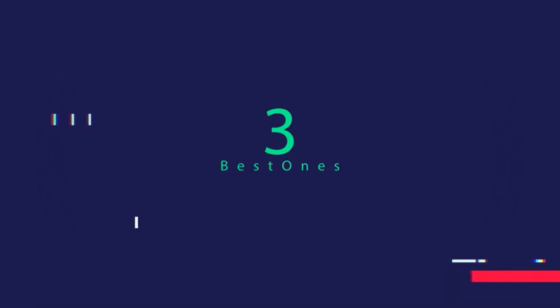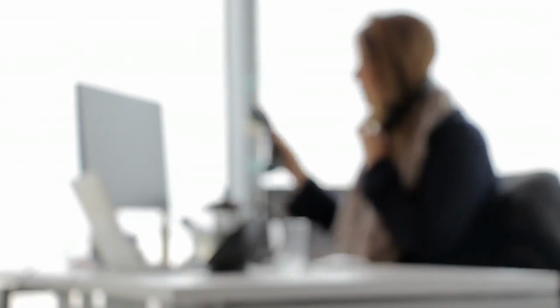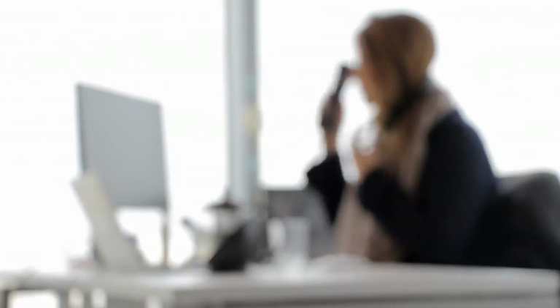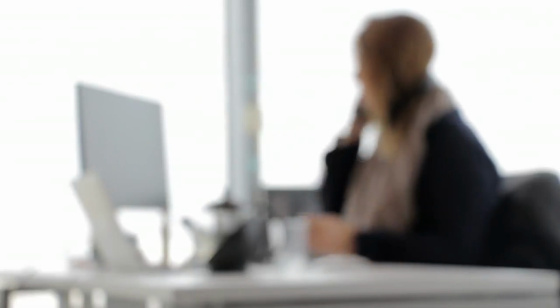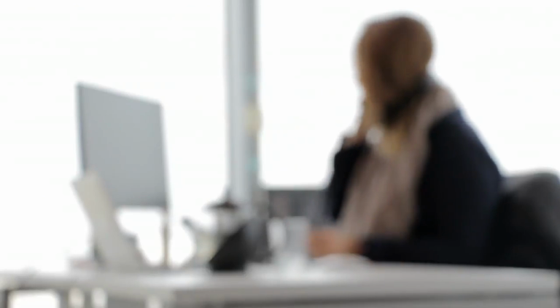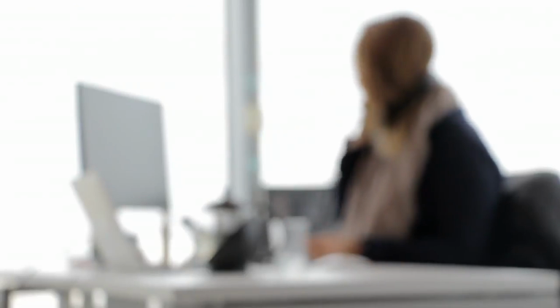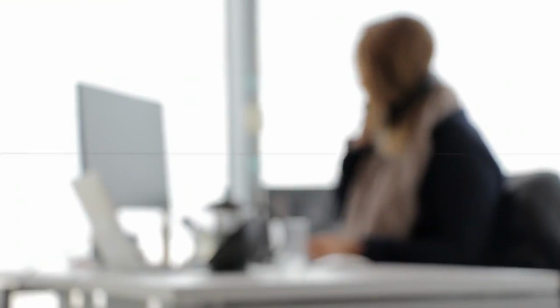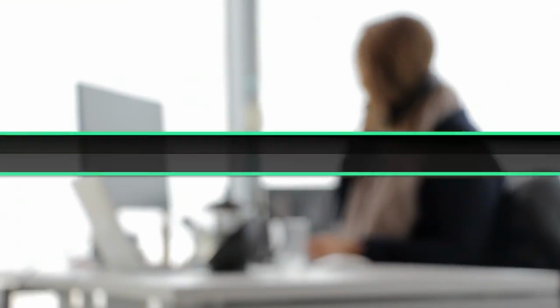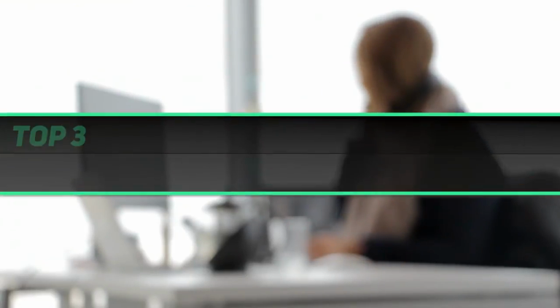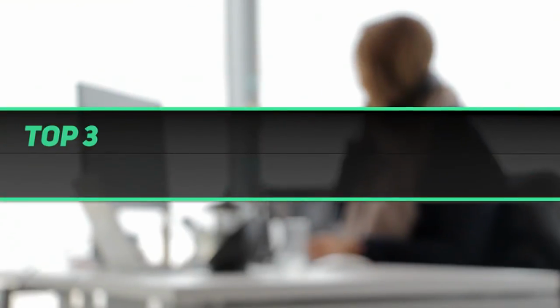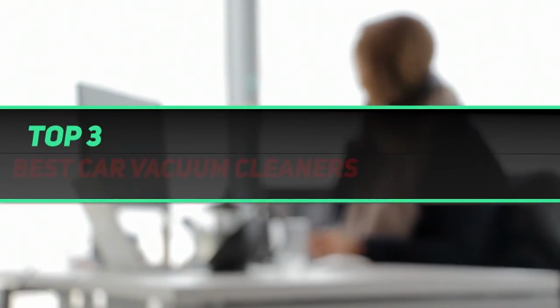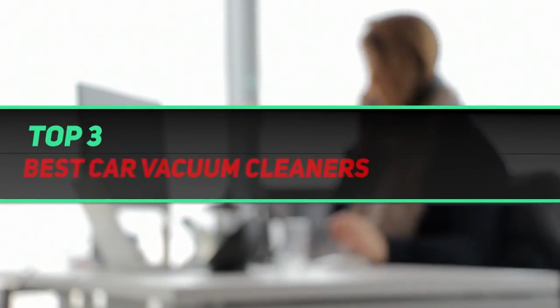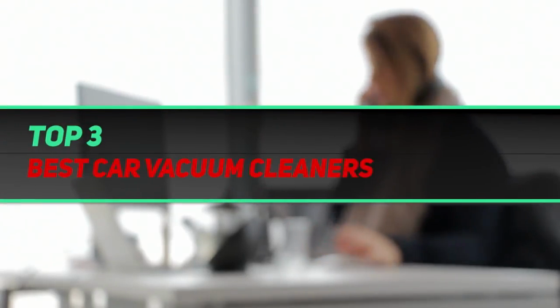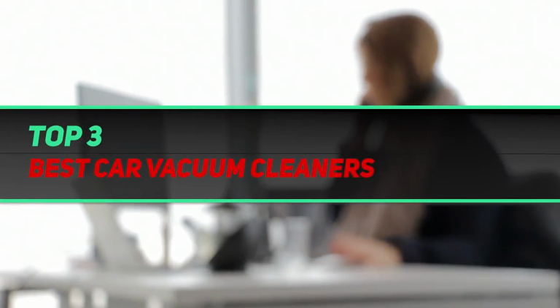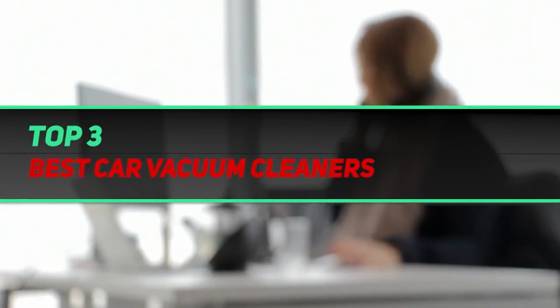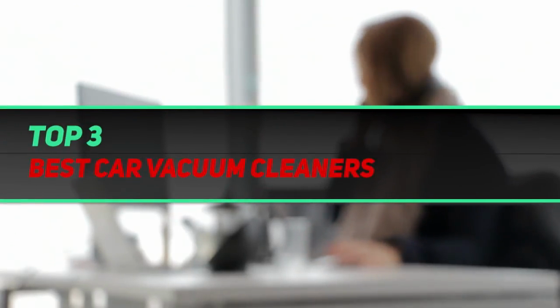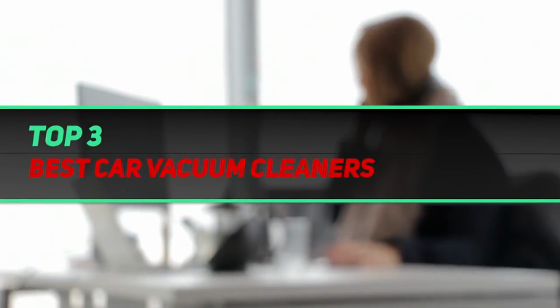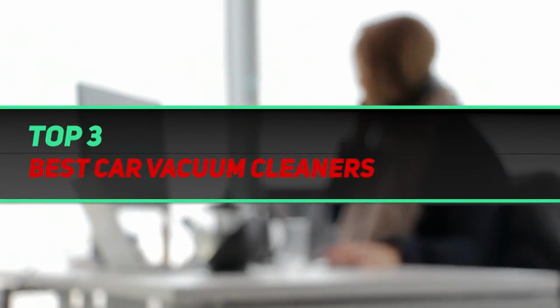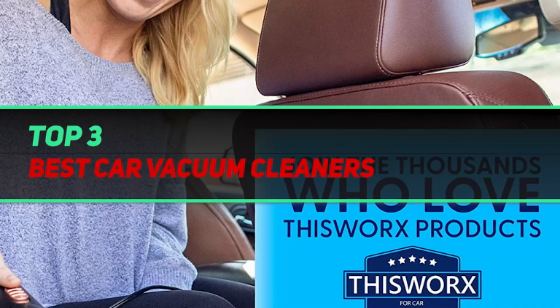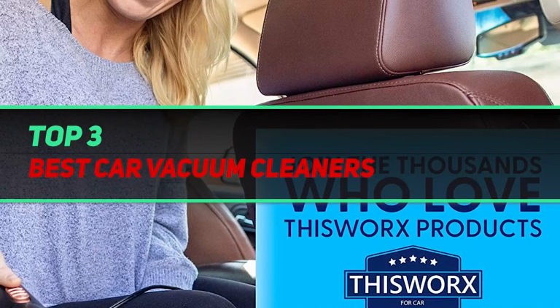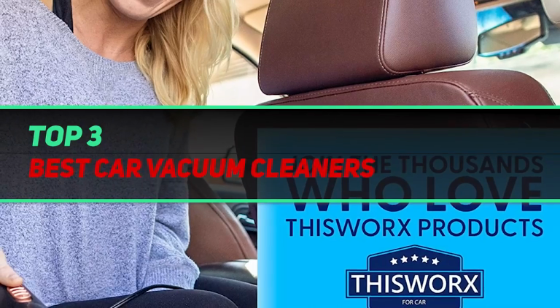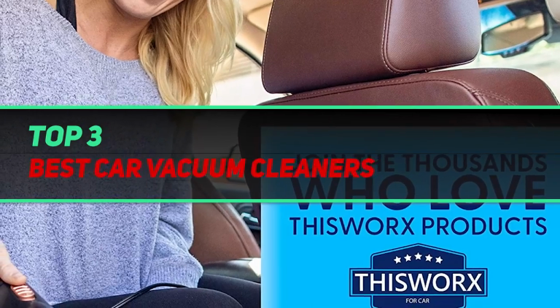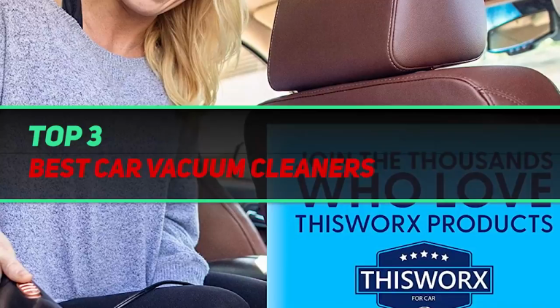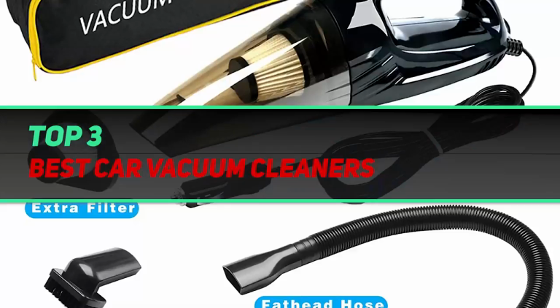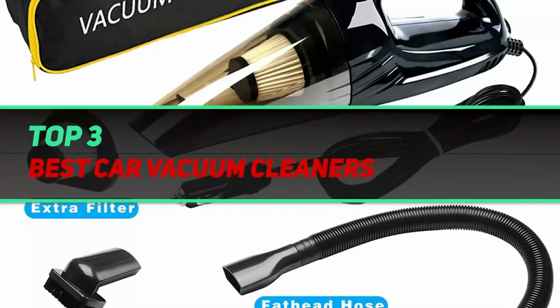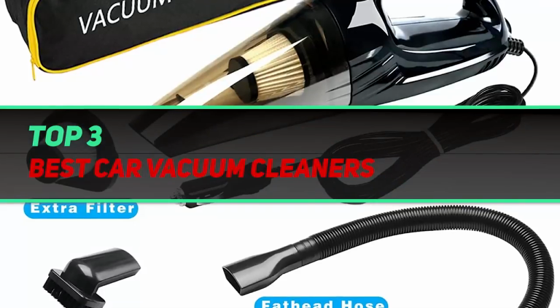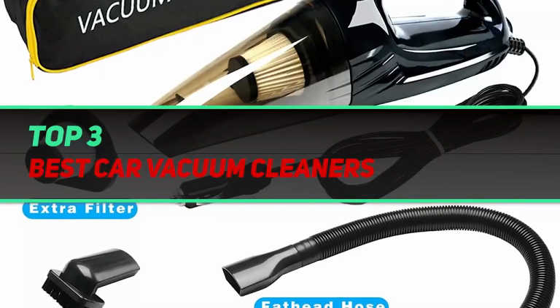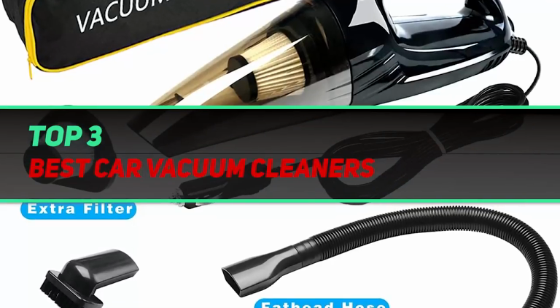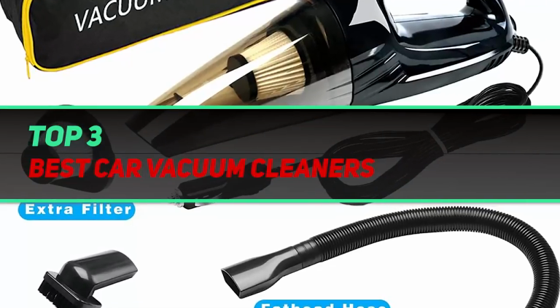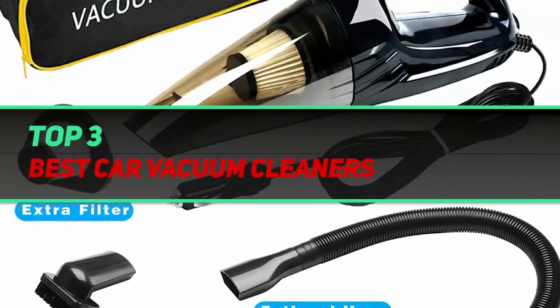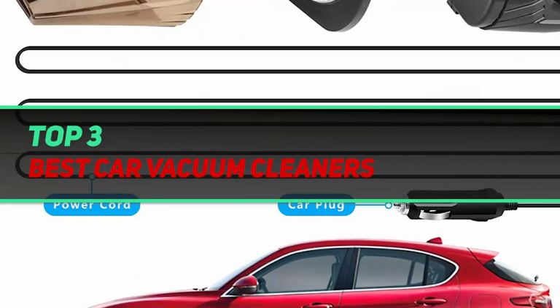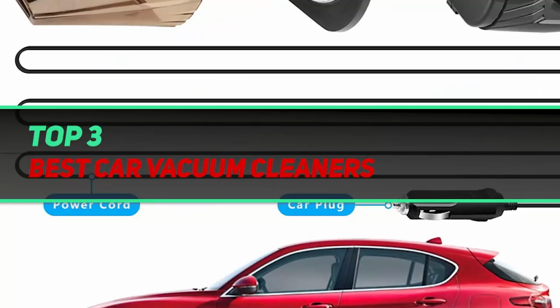Hi guys, welcome back to my channel. In today's video, we're going to check out the top three best car vacuum cleaners.